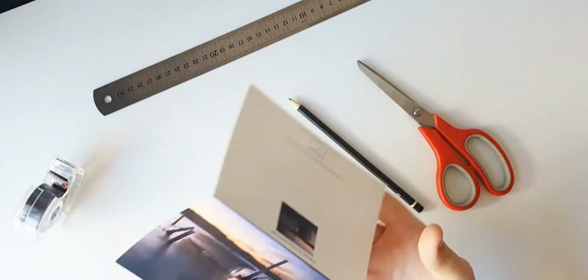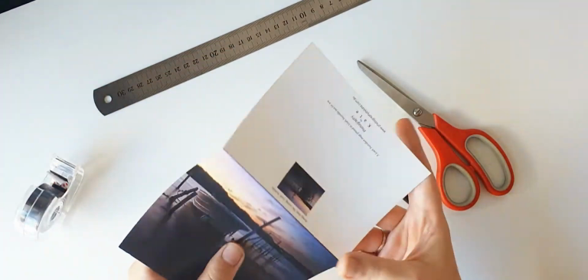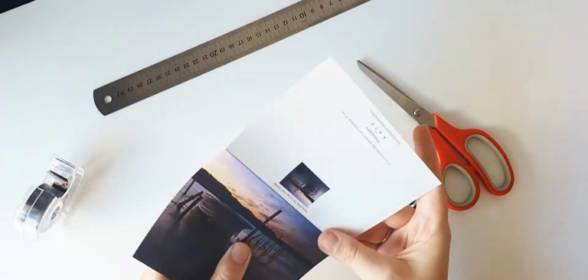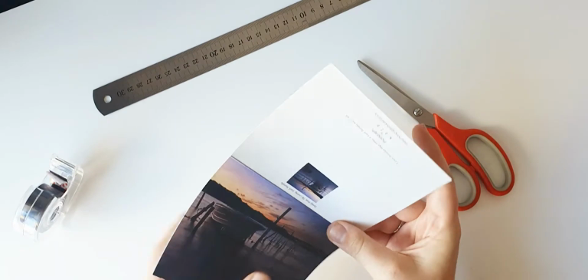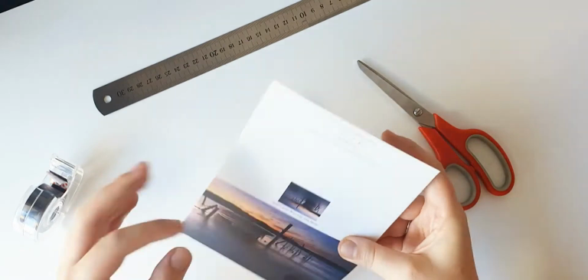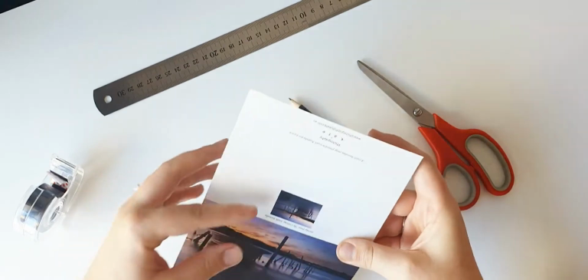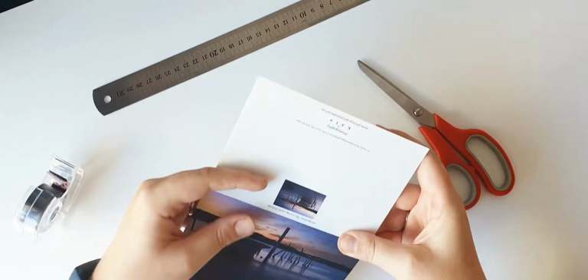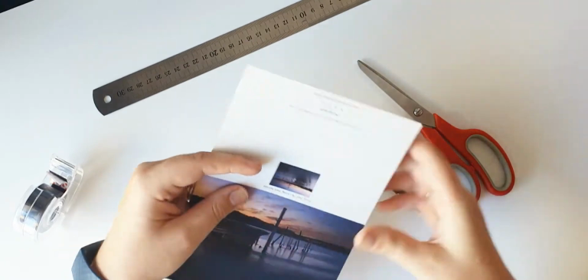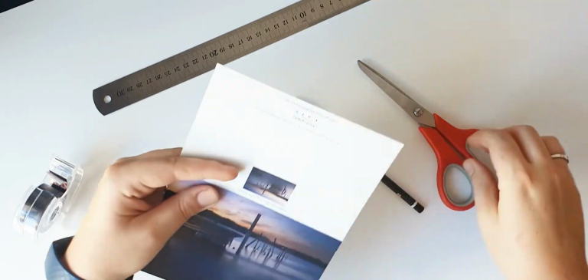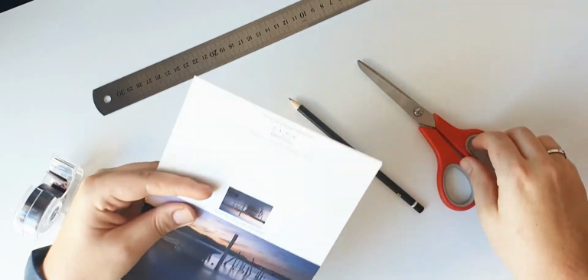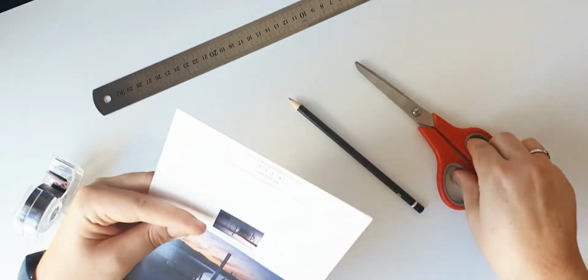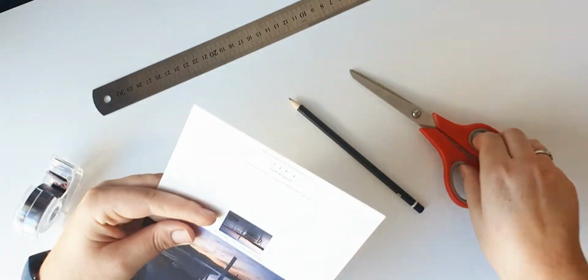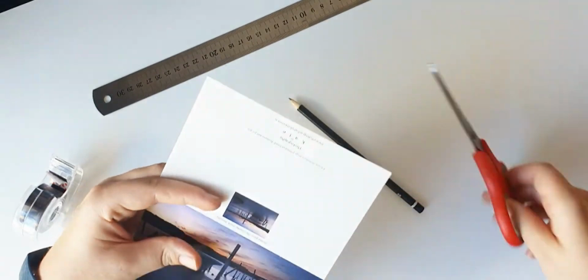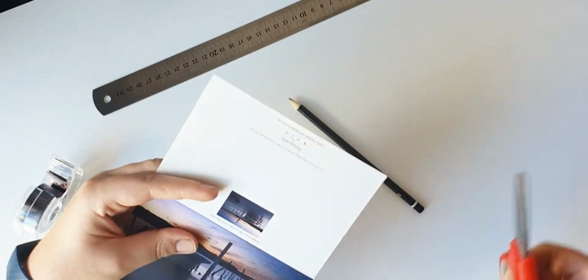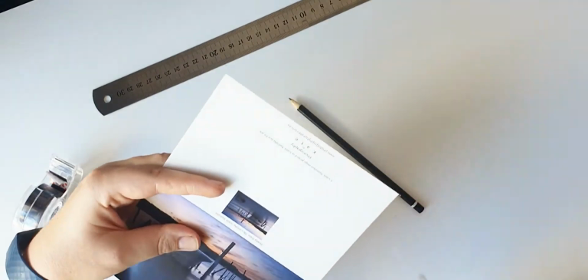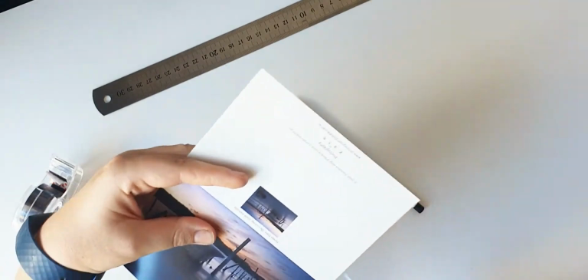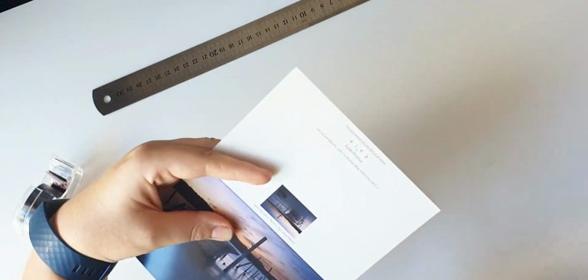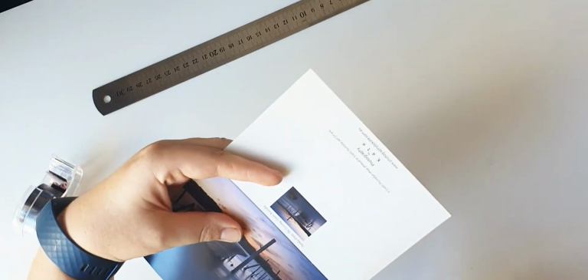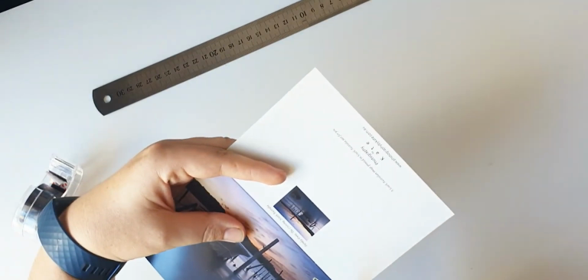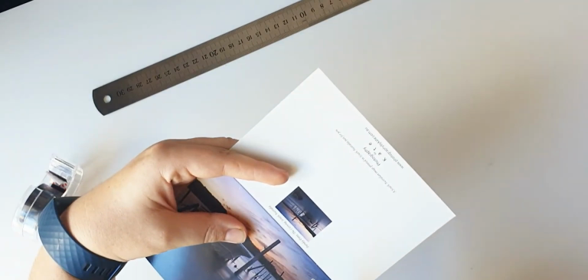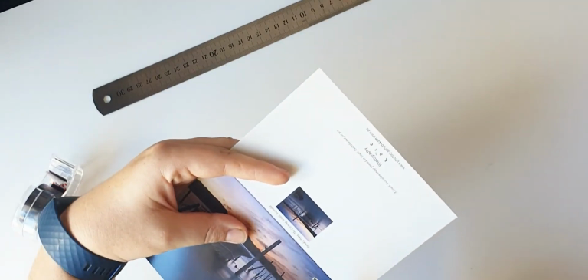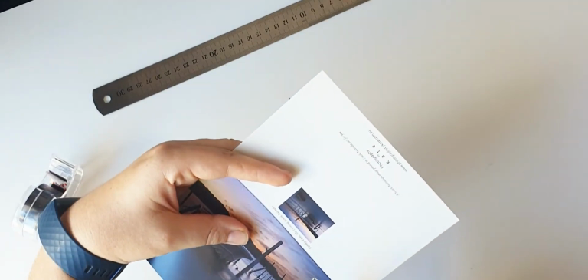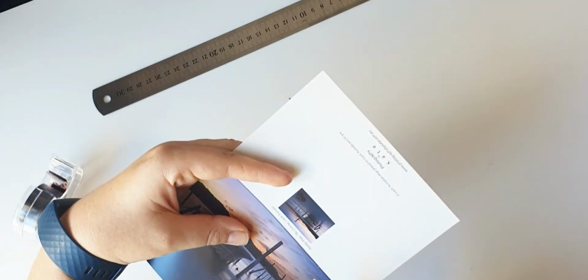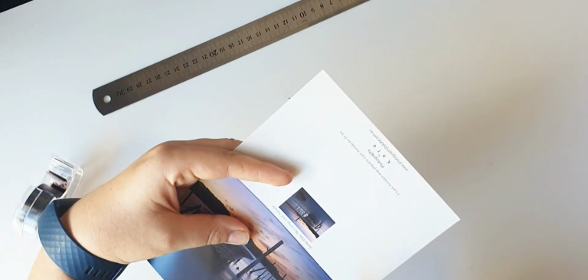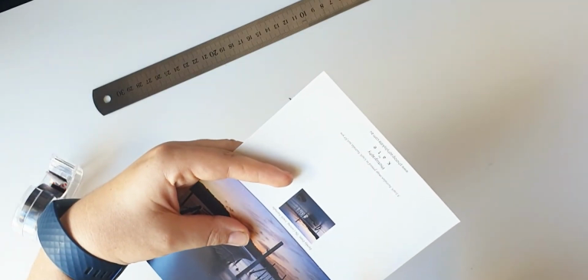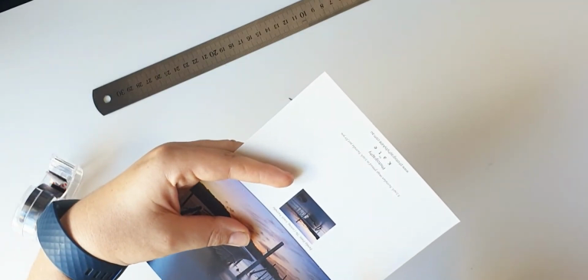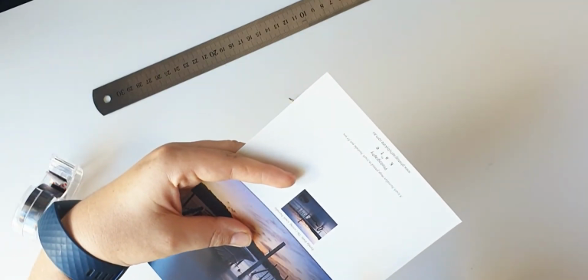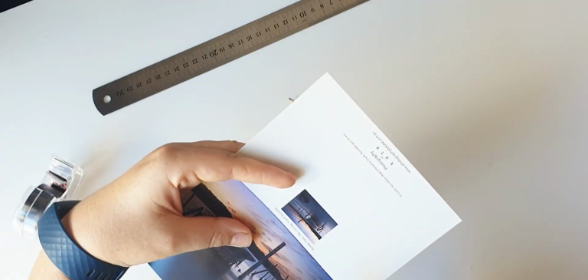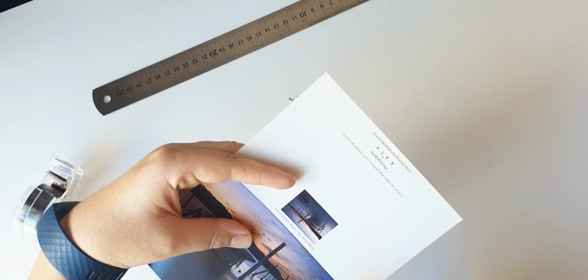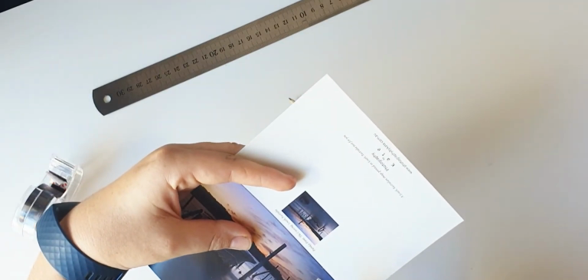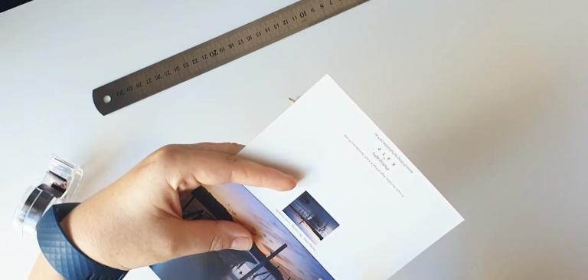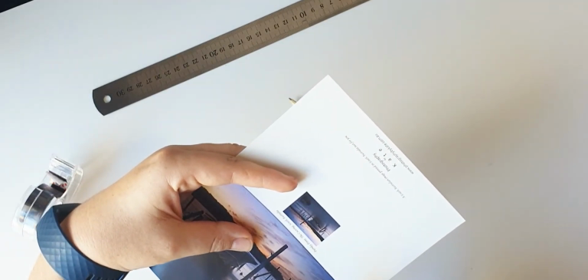Get your greeting card and a pair of scissors and cut the card along the seam to make two halves.